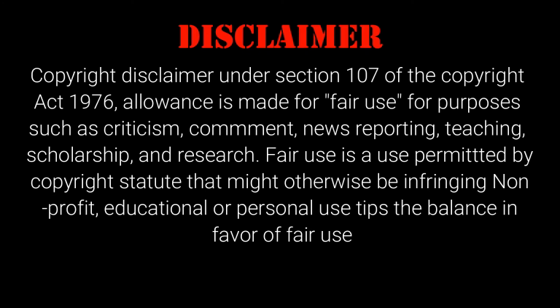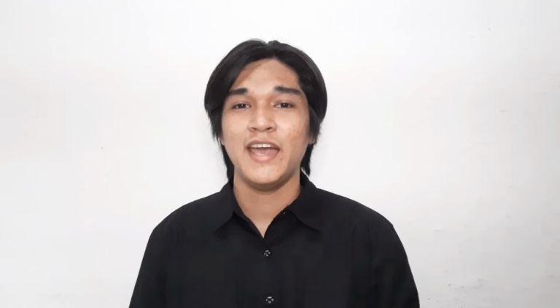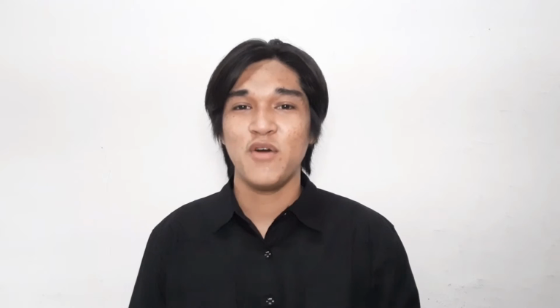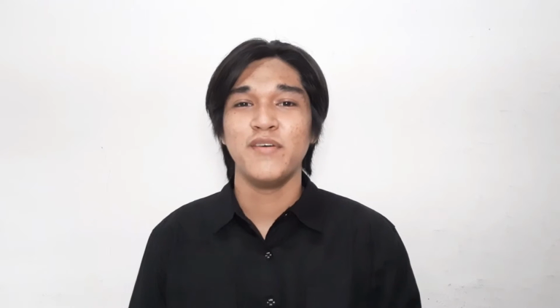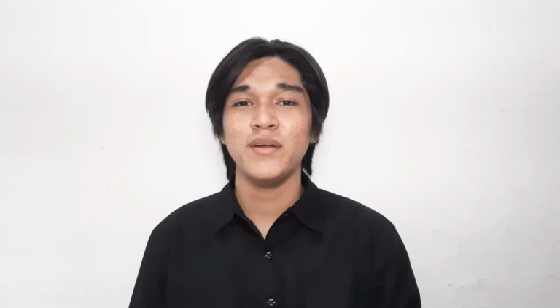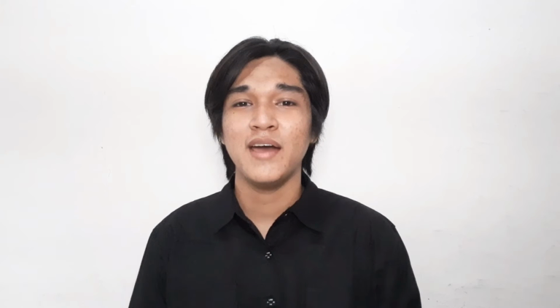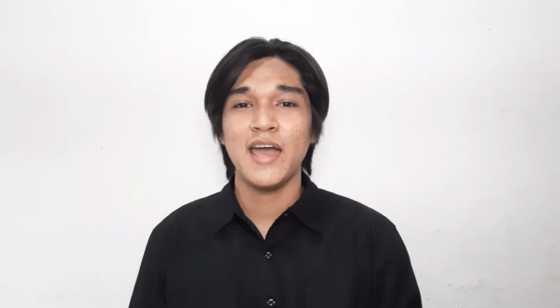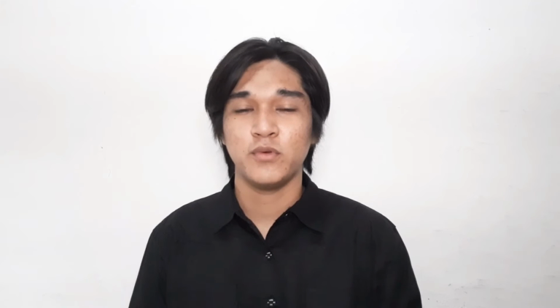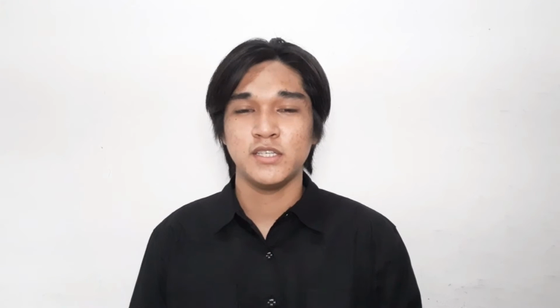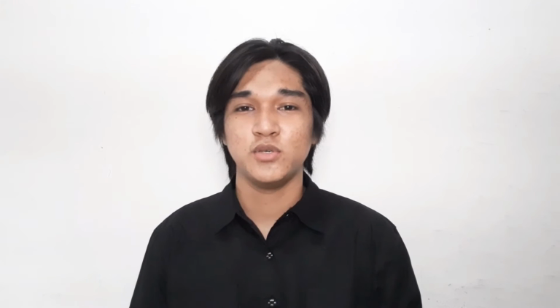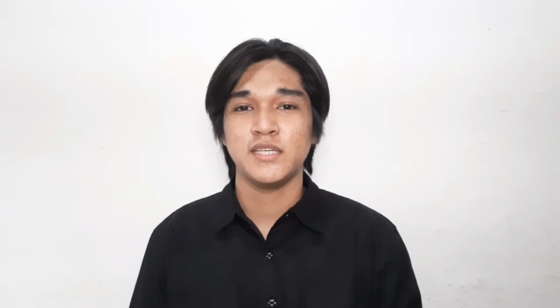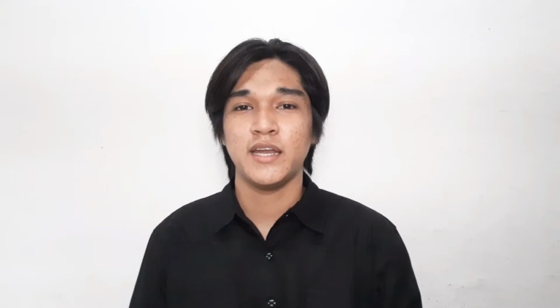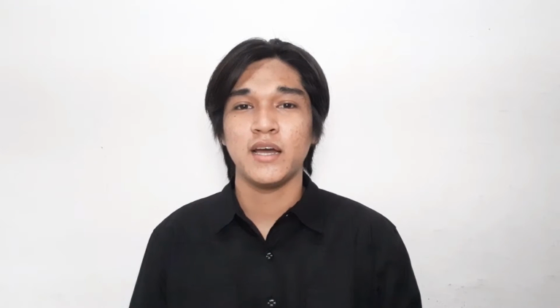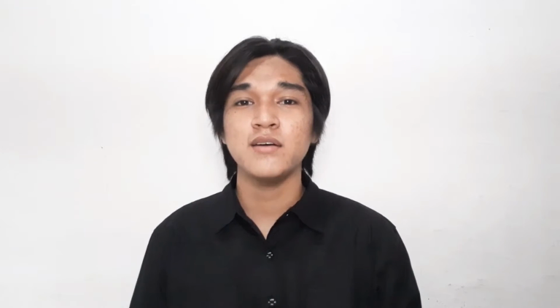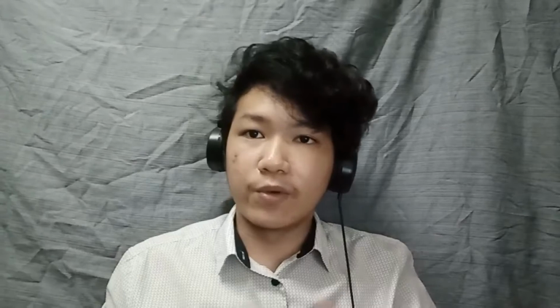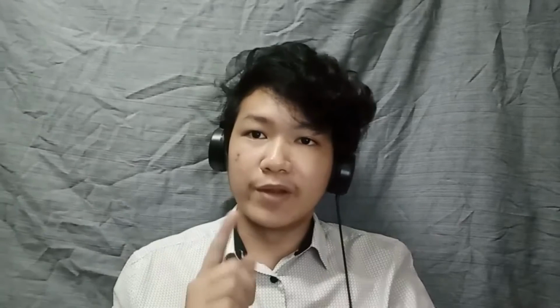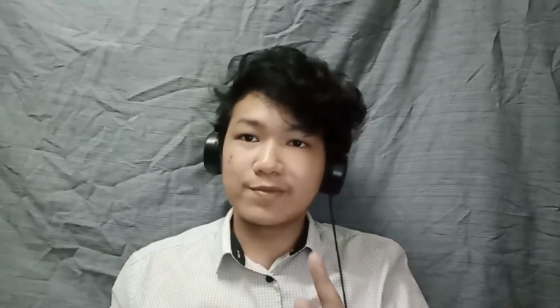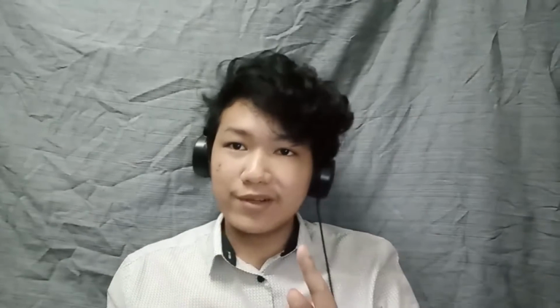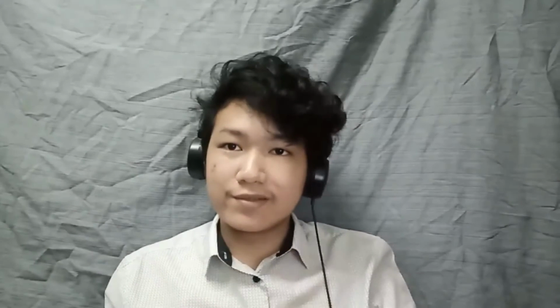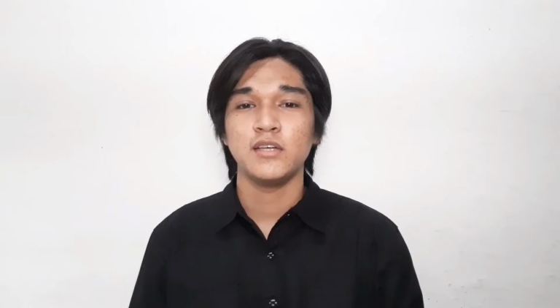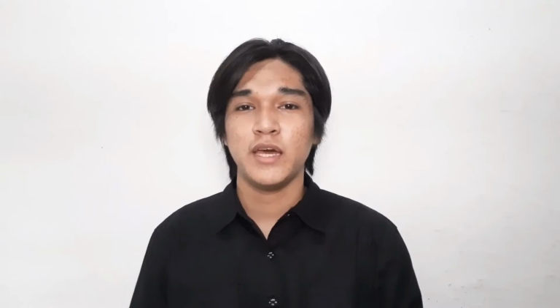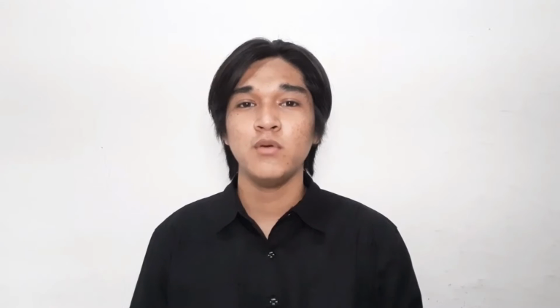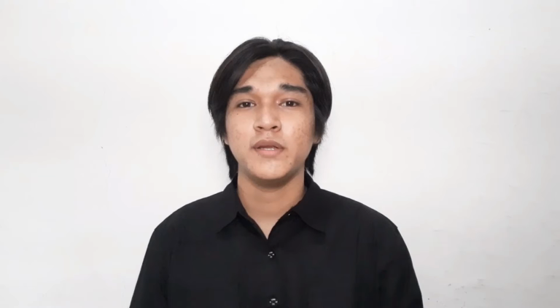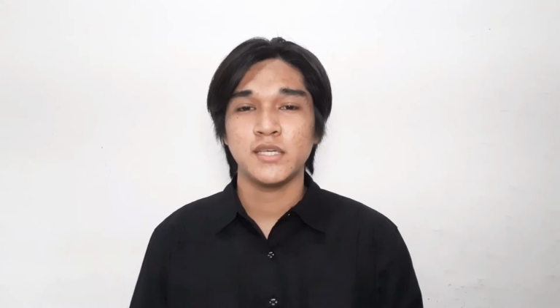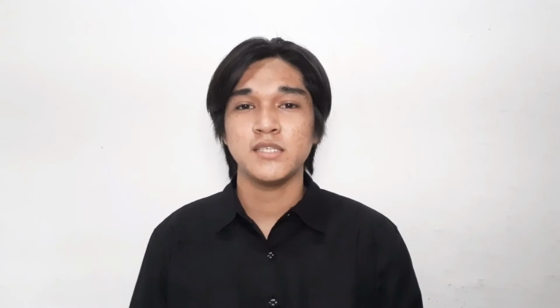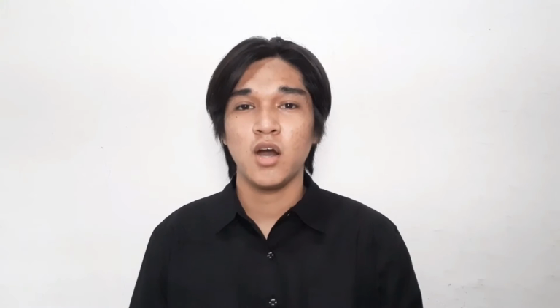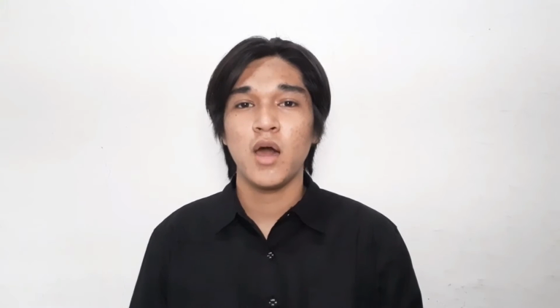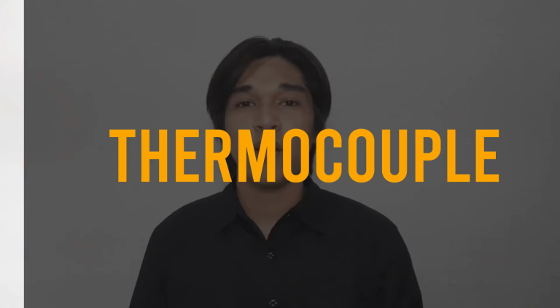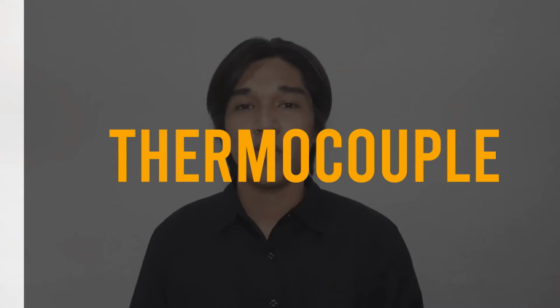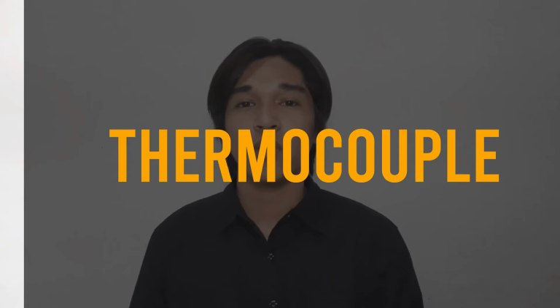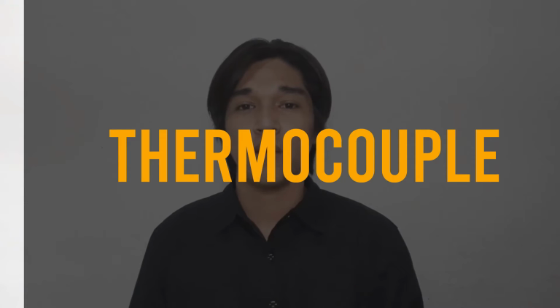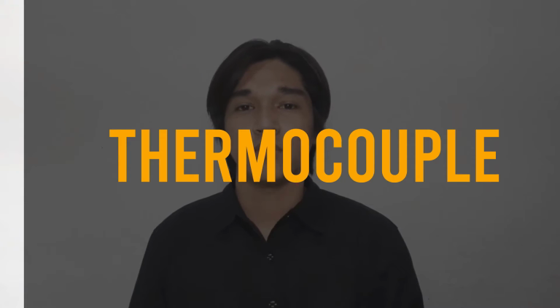Hello everyone. I am Christian Zuzi Saladaga with Robin Dispo, and today we will be discussing all about thermocouples.